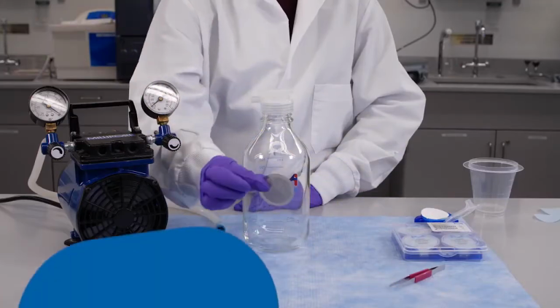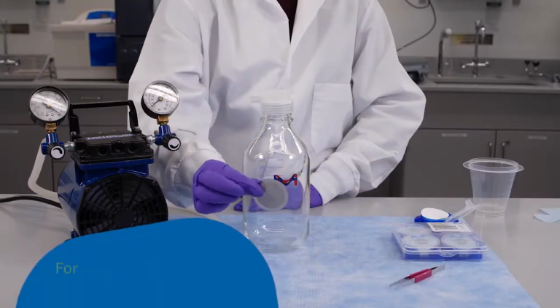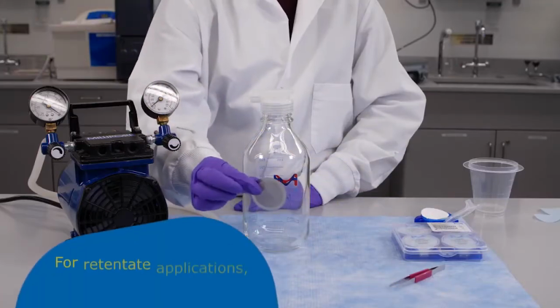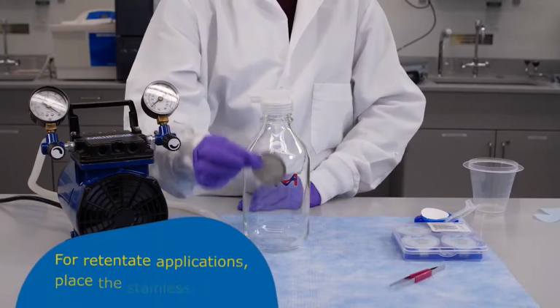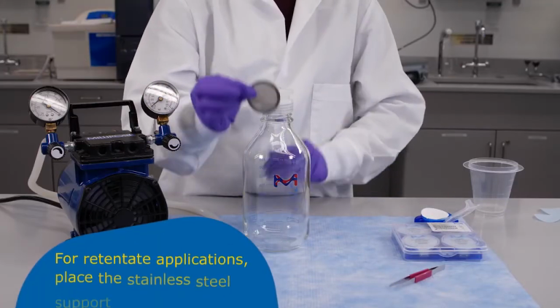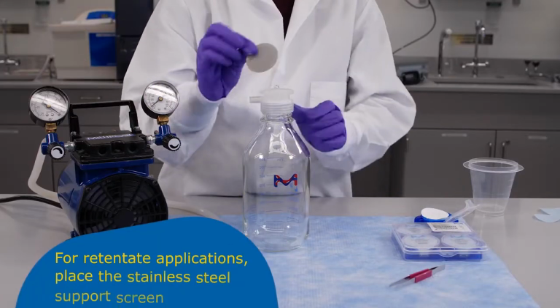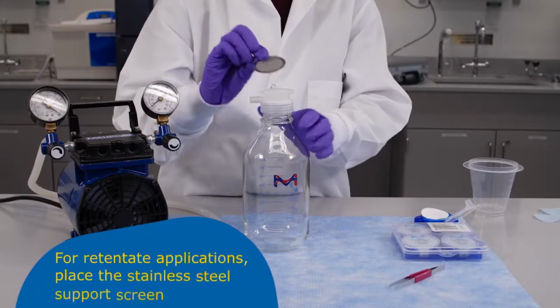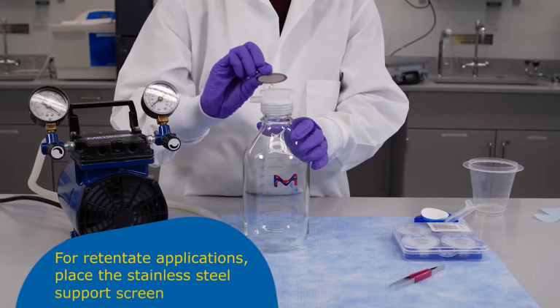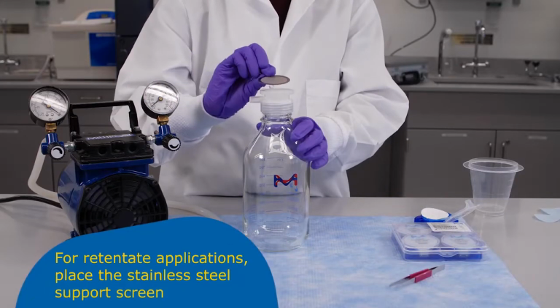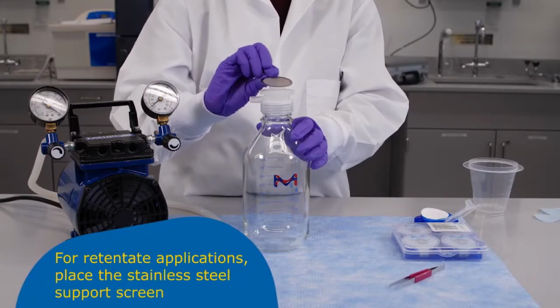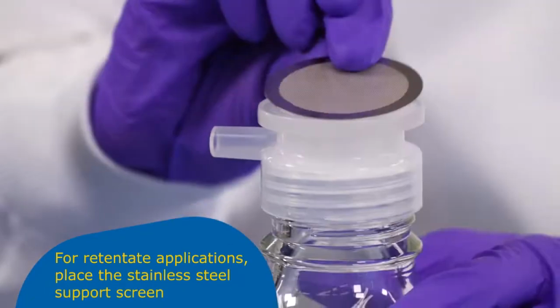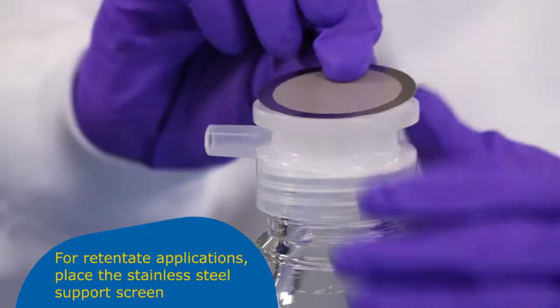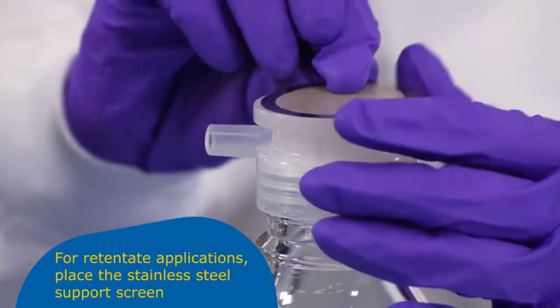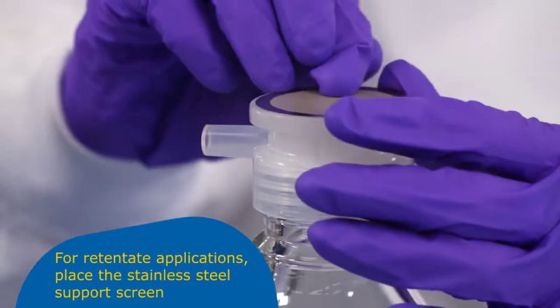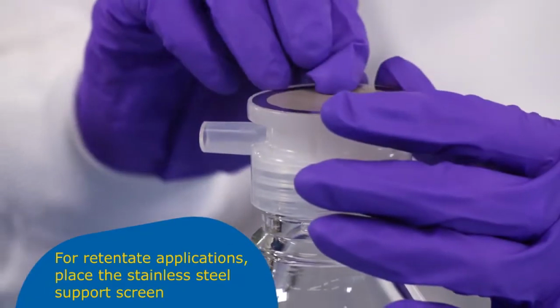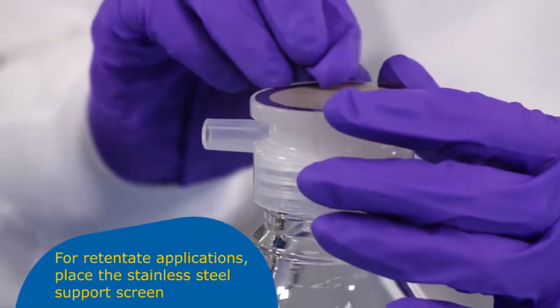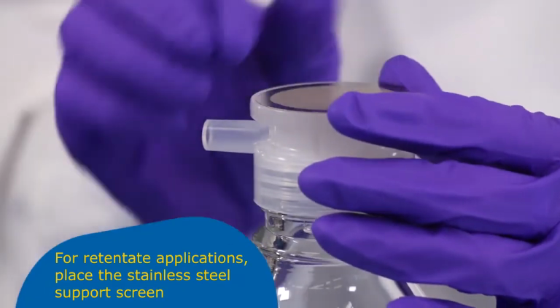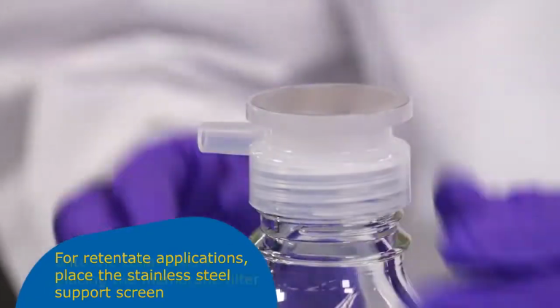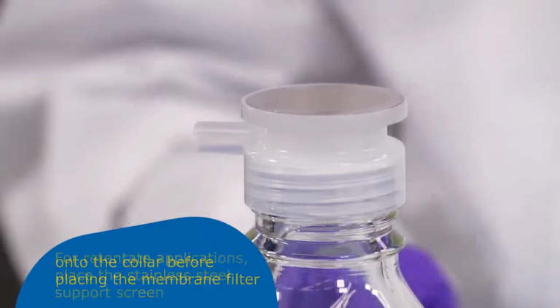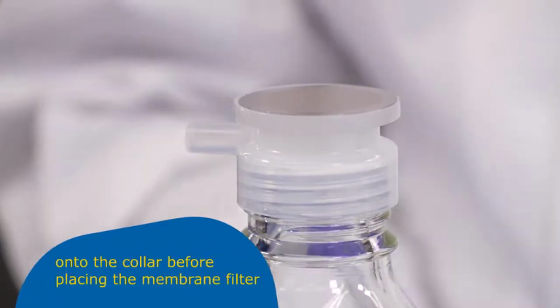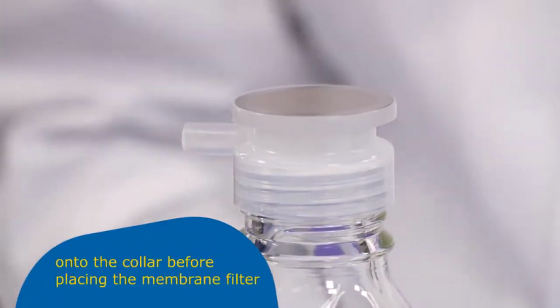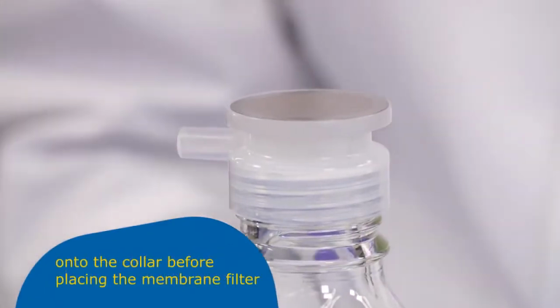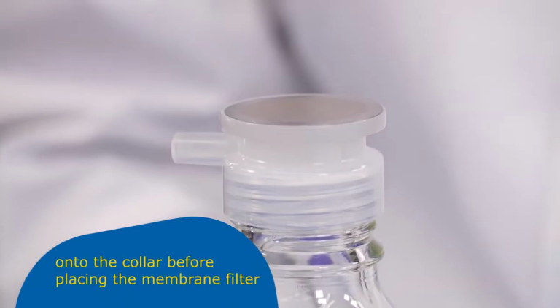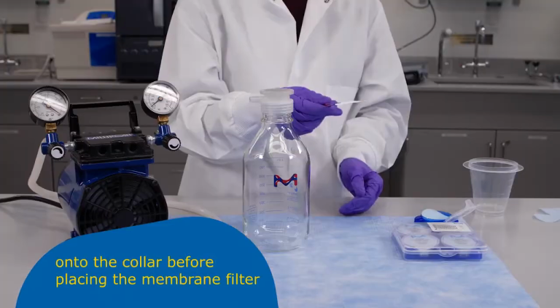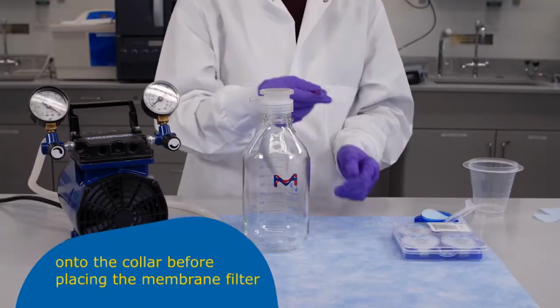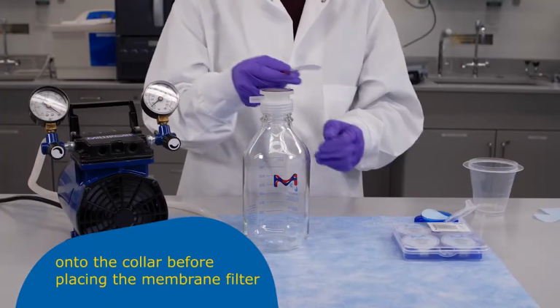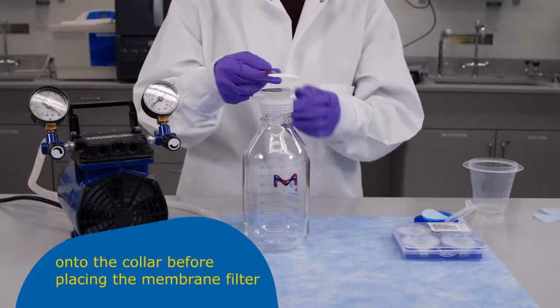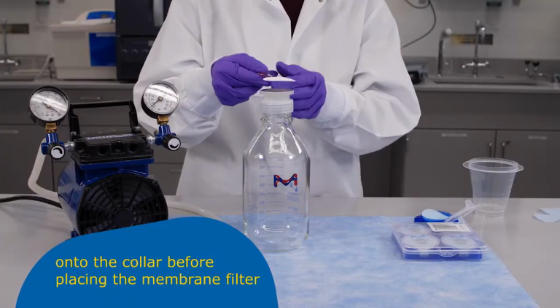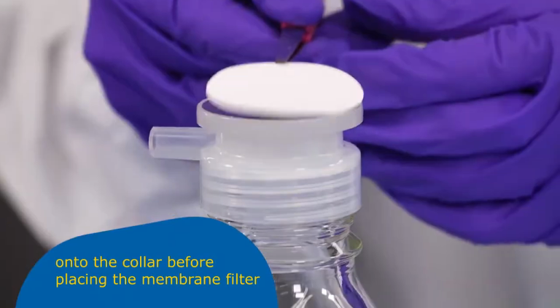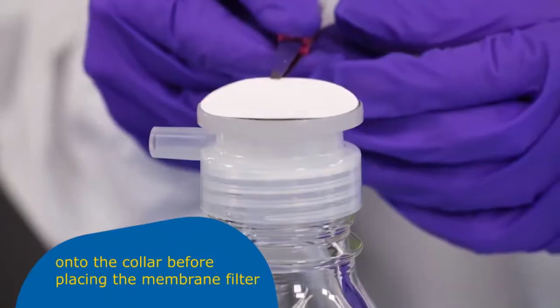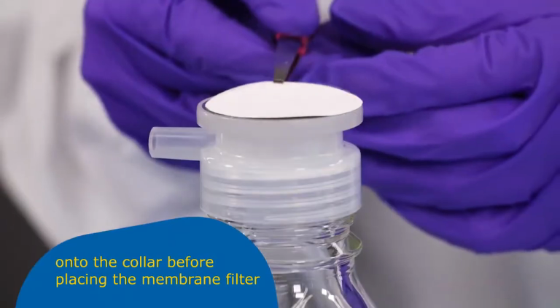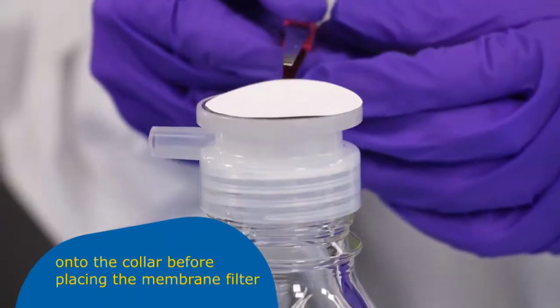For retentate applications, place the stainless steel support screen onto the collar before placing the membrane filter.